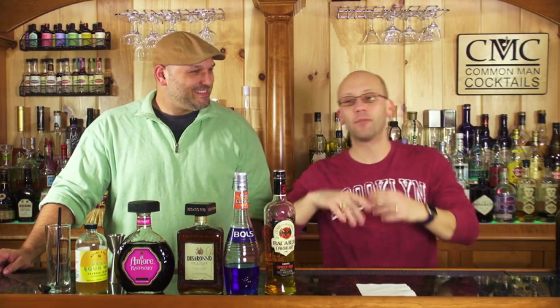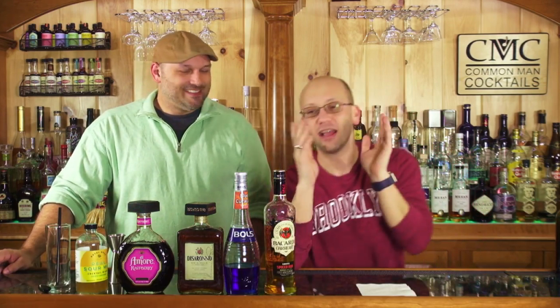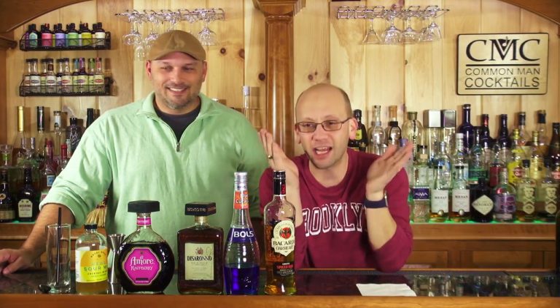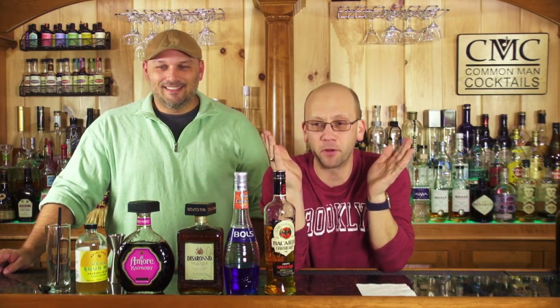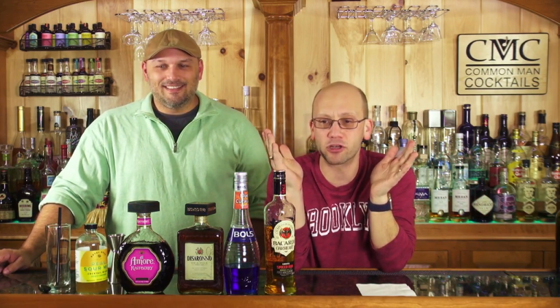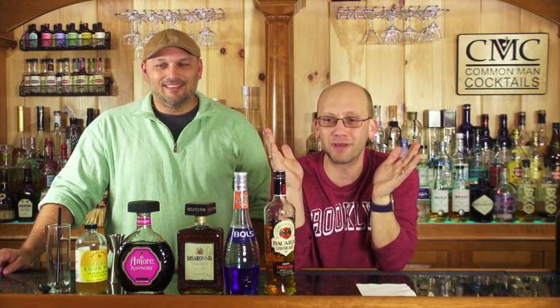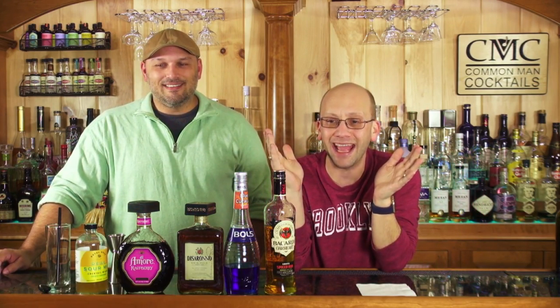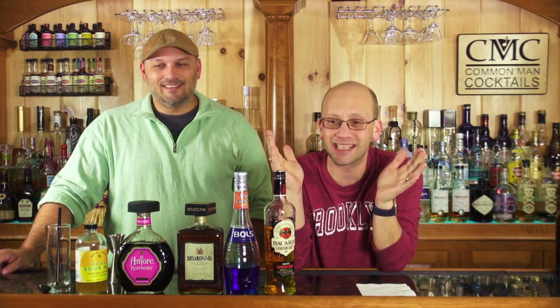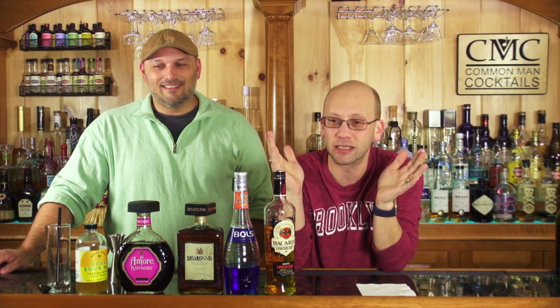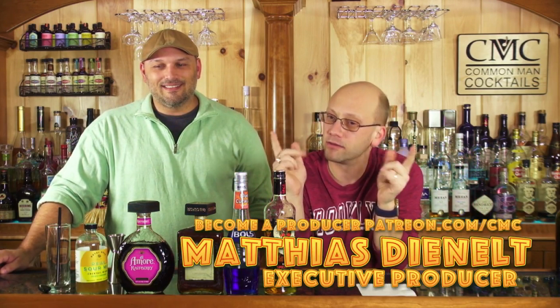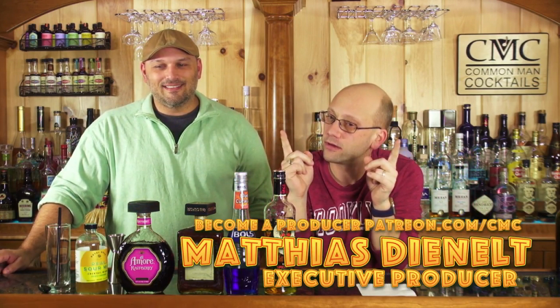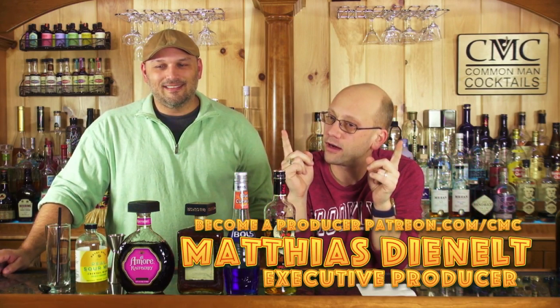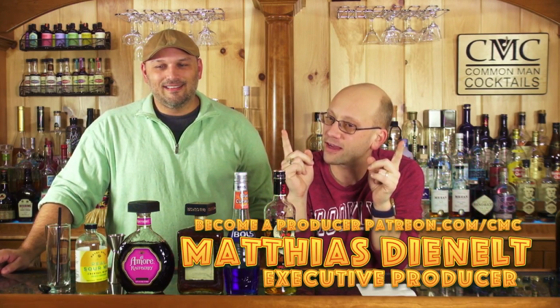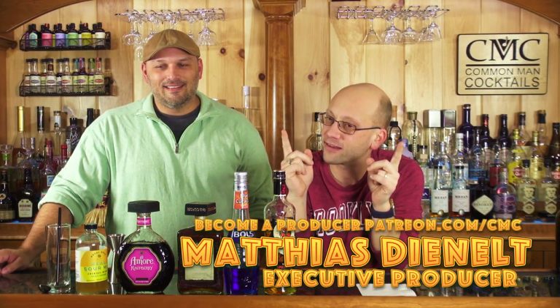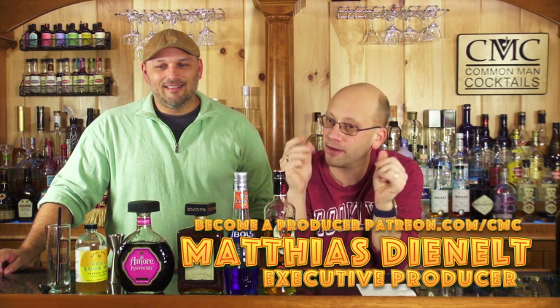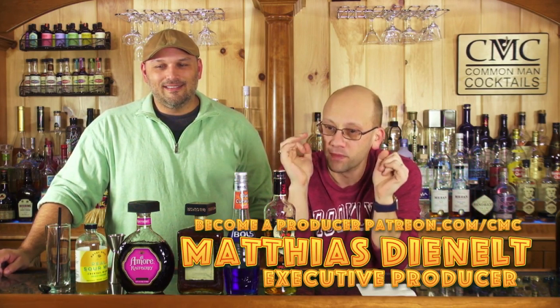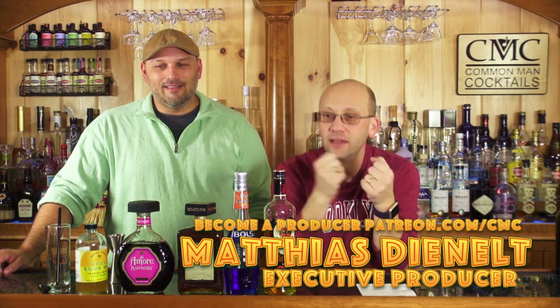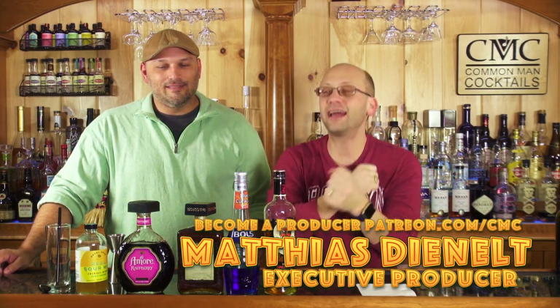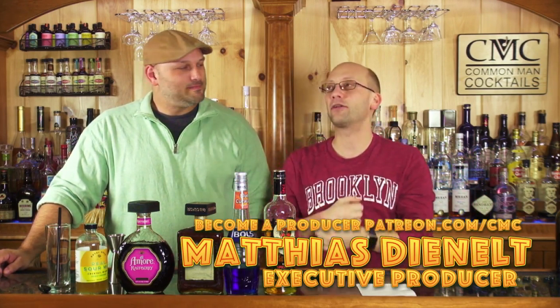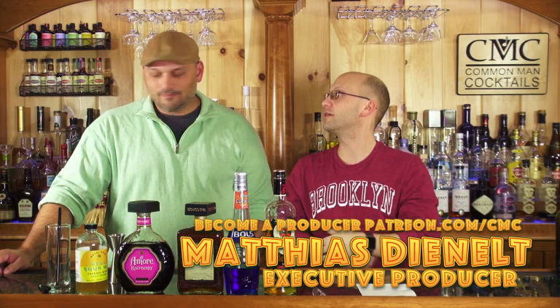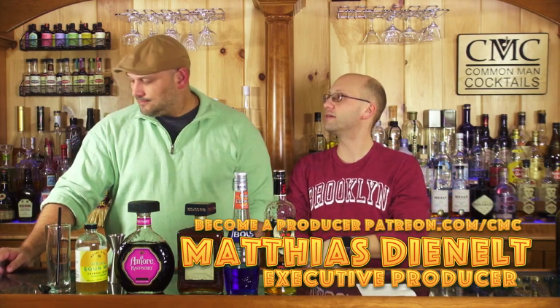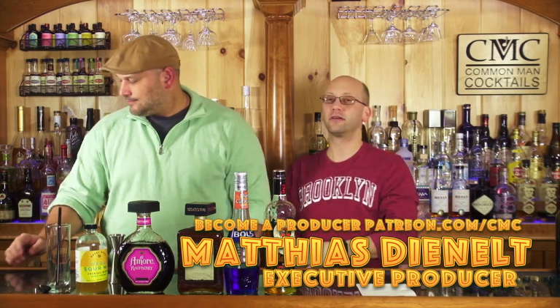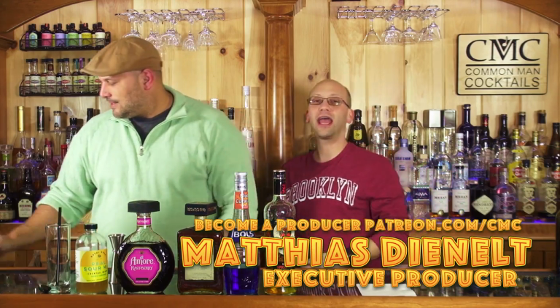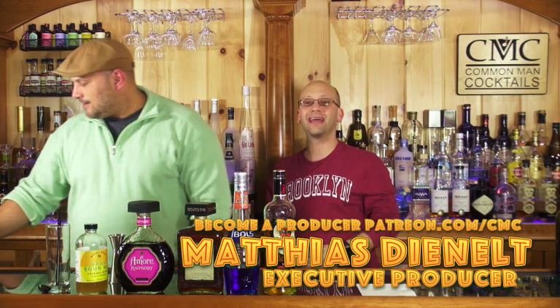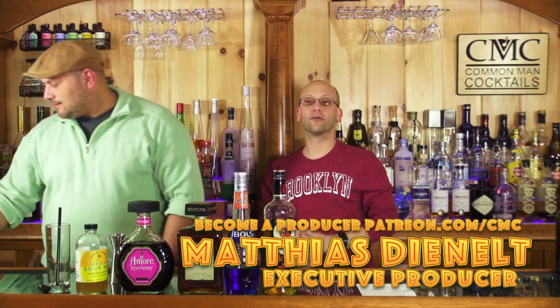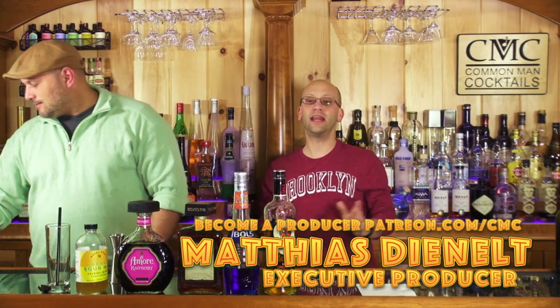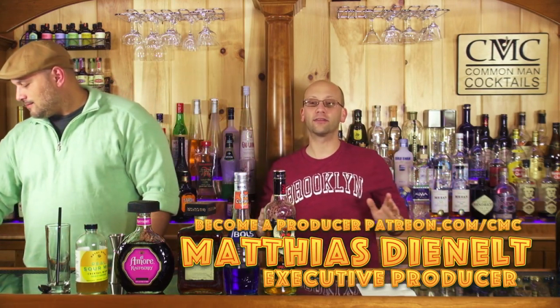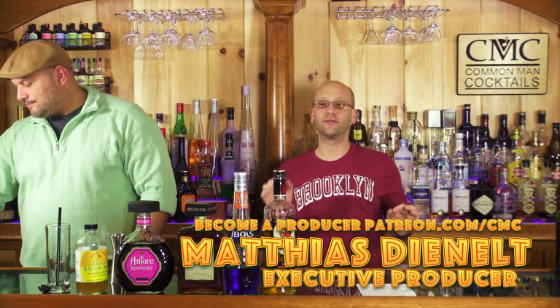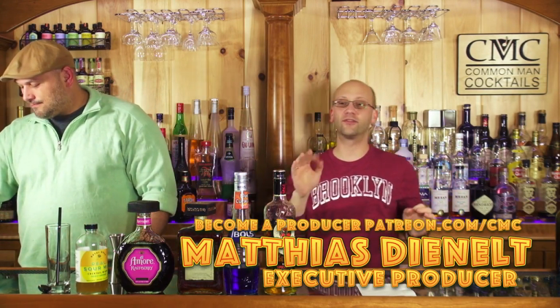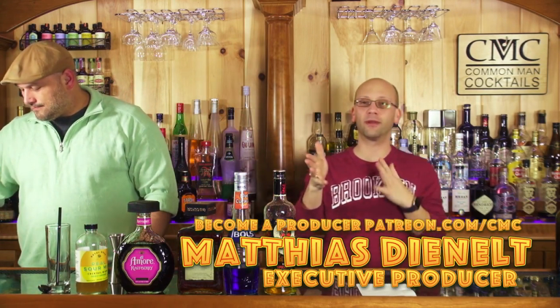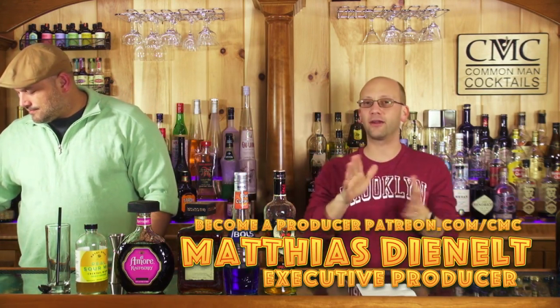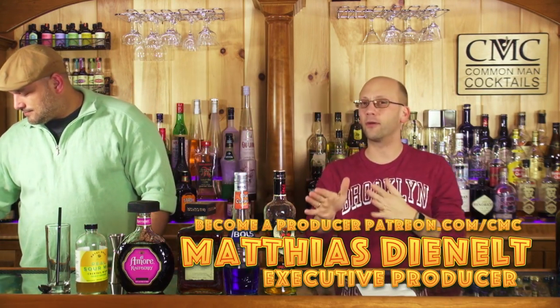Executive producer Sir Matthias — I think I said that right — Denelt, or Denelt if it's German. I don't know.